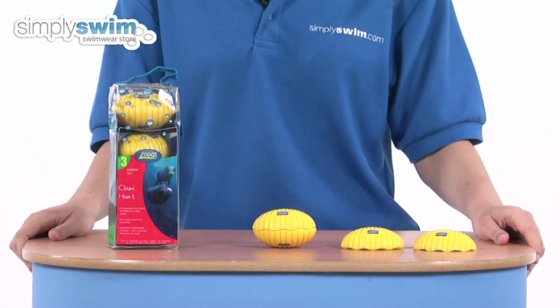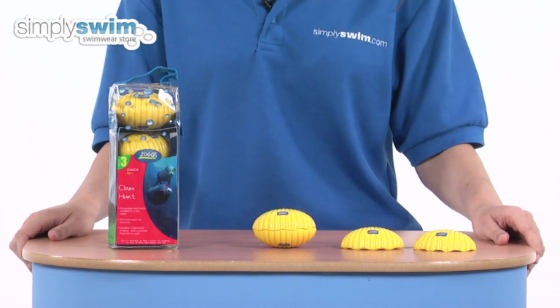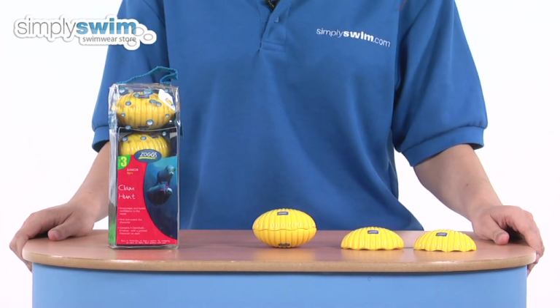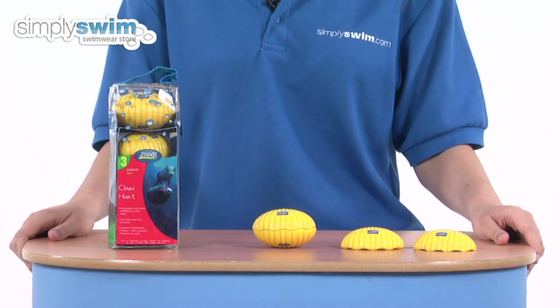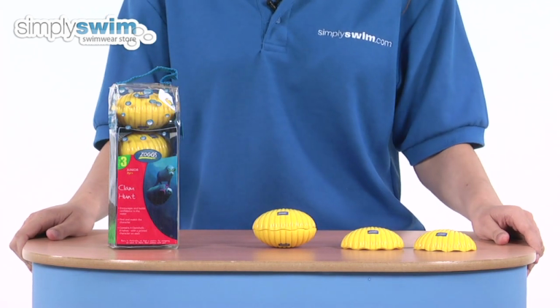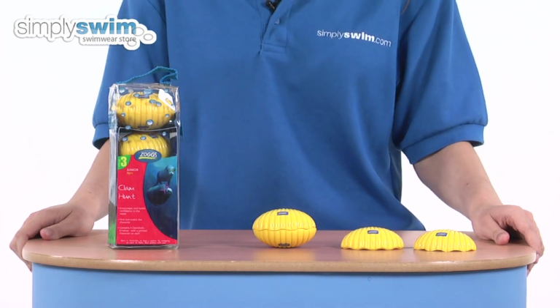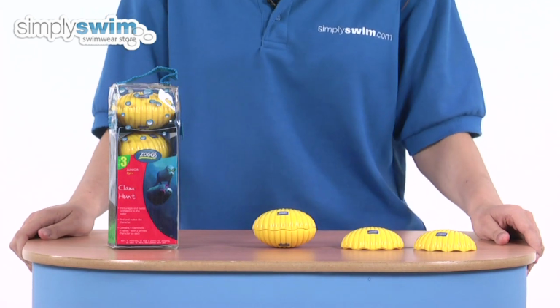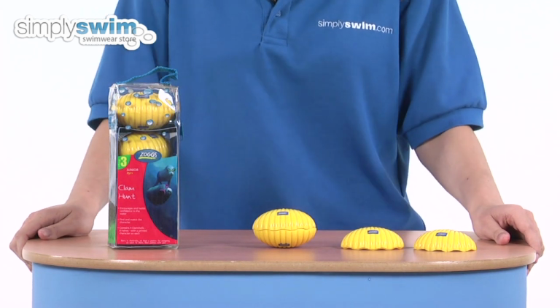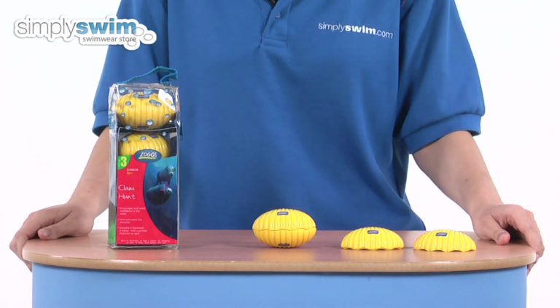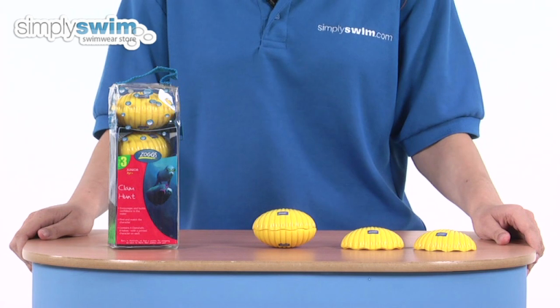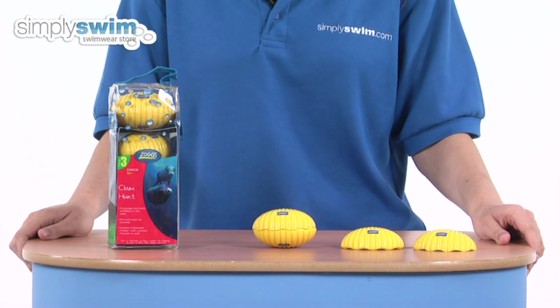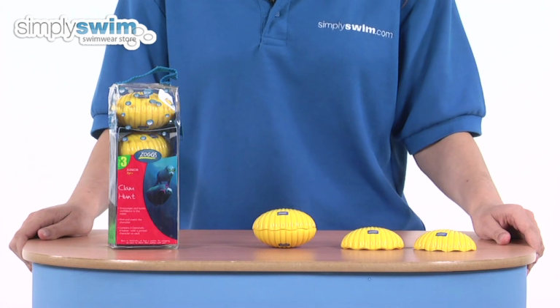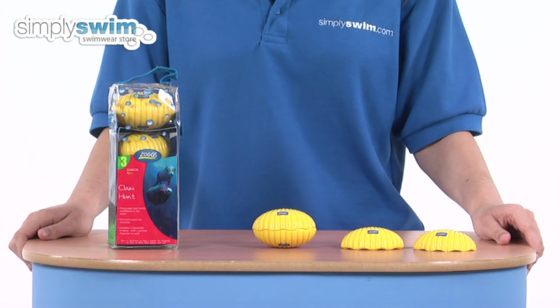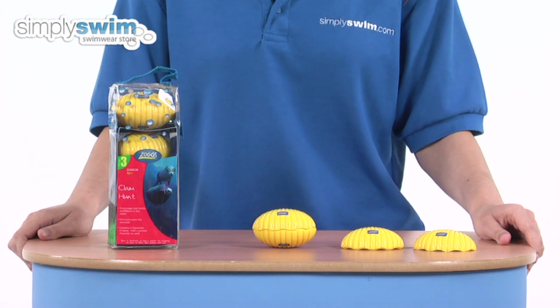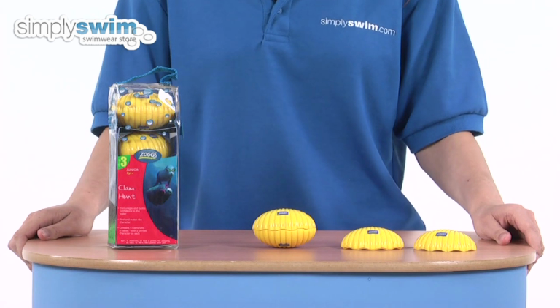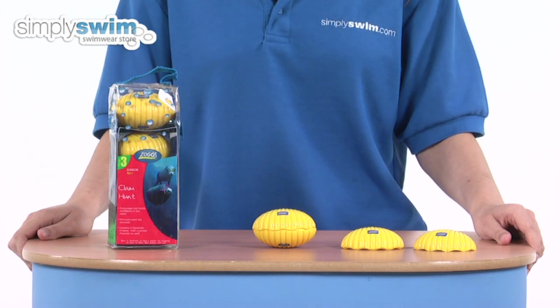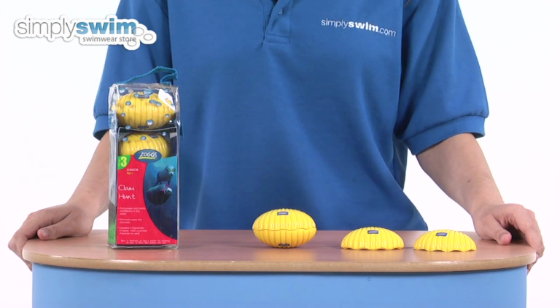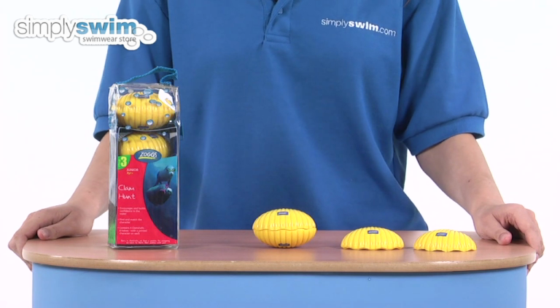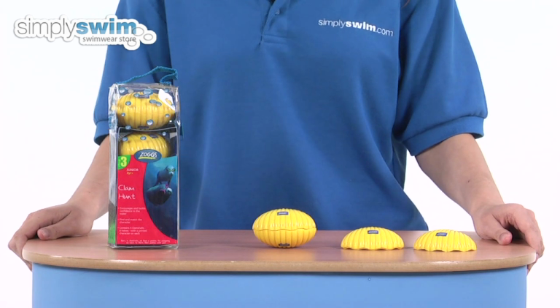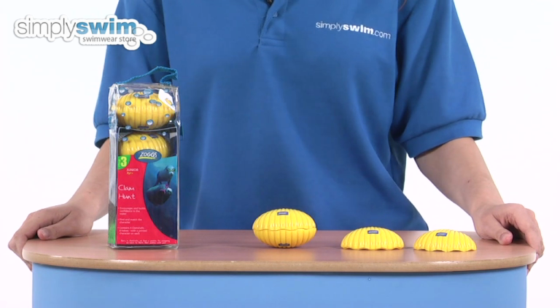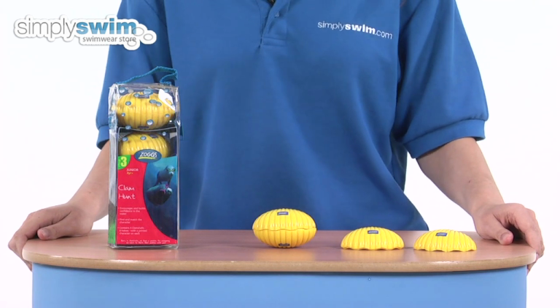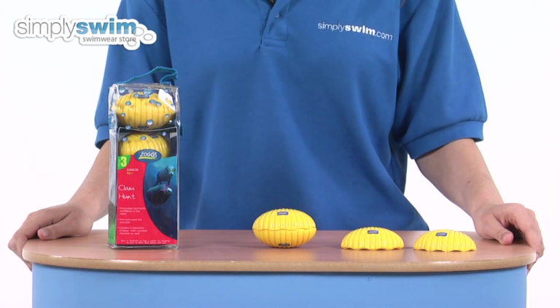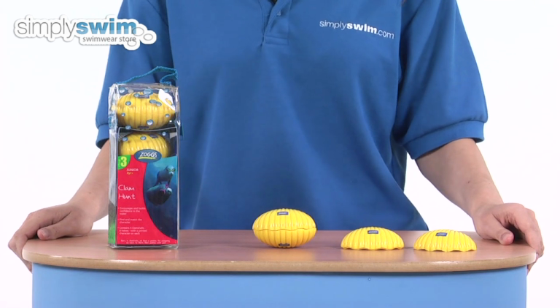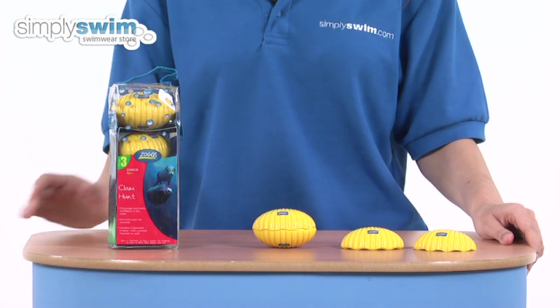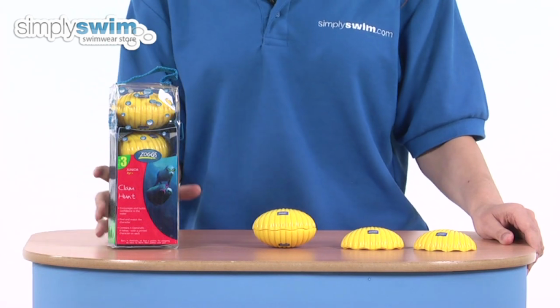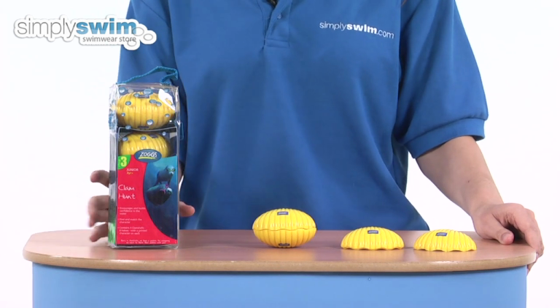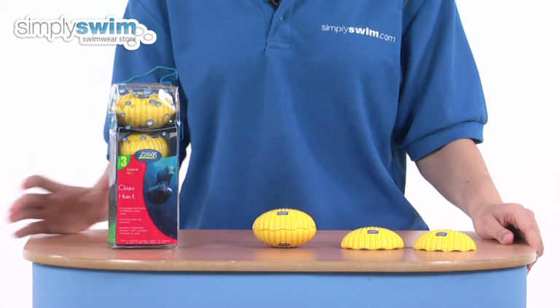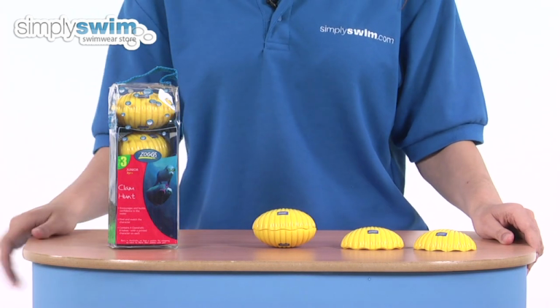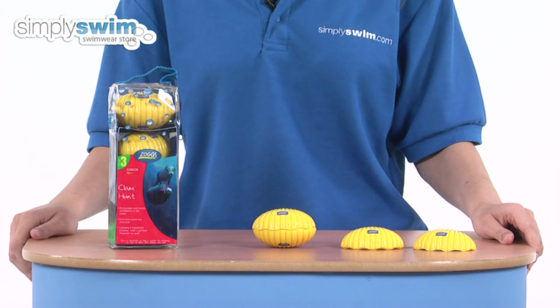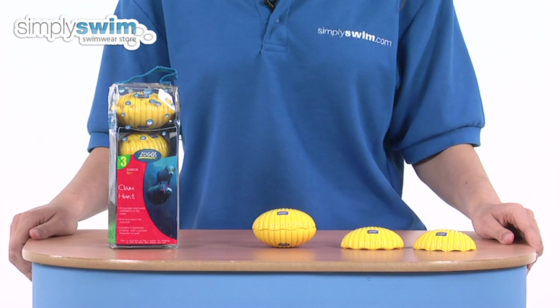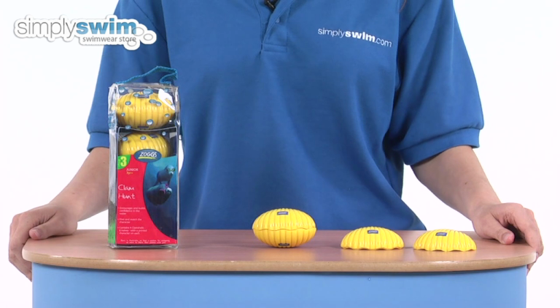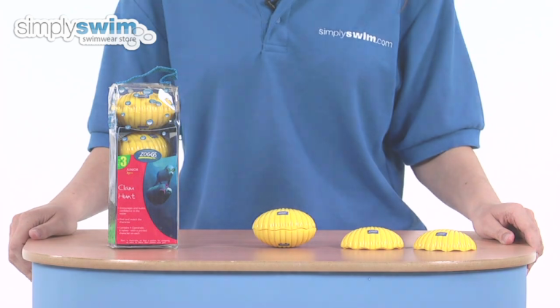This is fun for all the family, so that's the Clam Dive and Hunt from Zogs — take a look here at simplyswim.com.